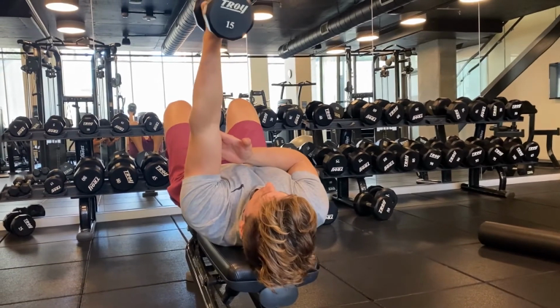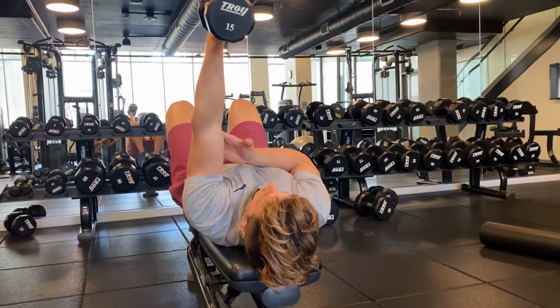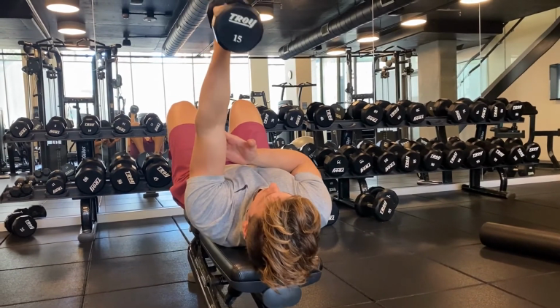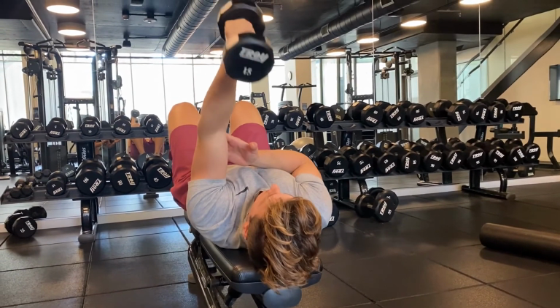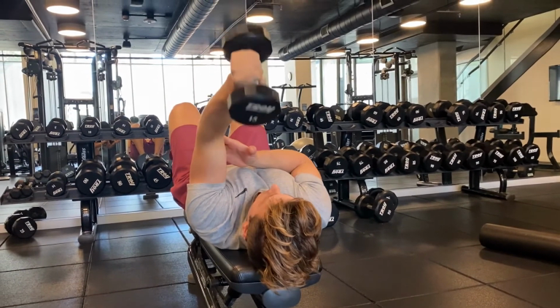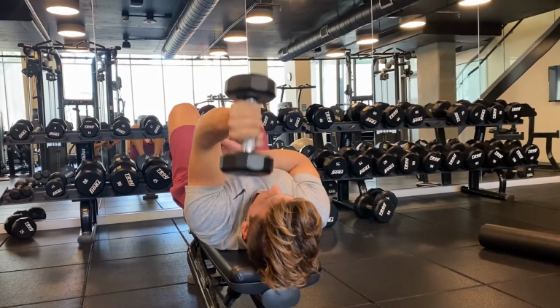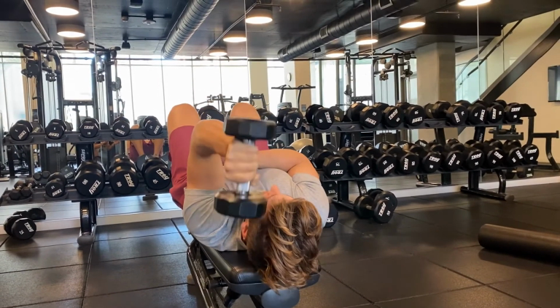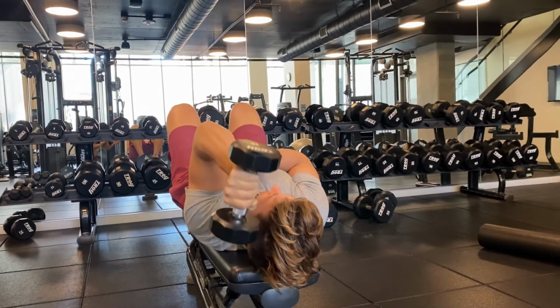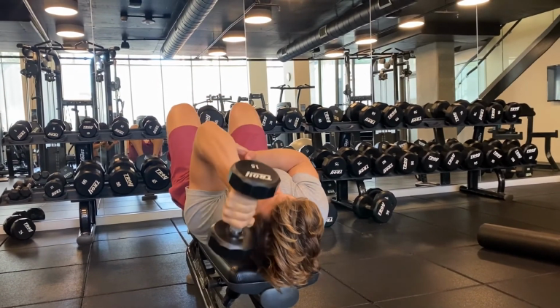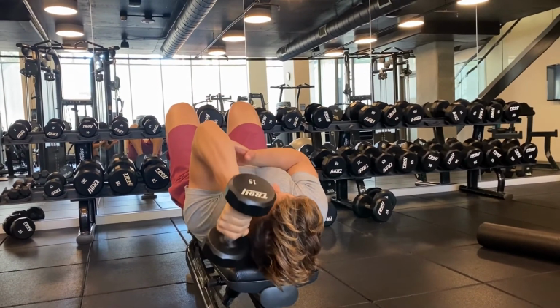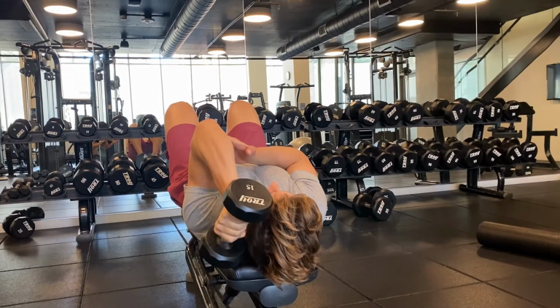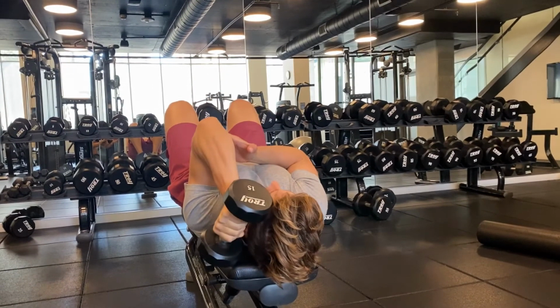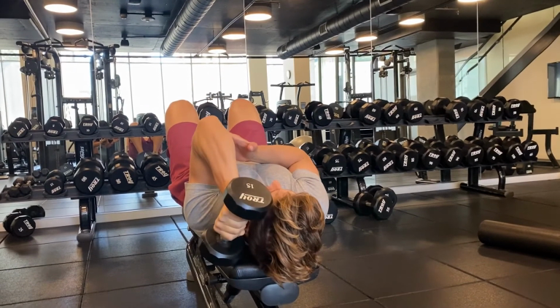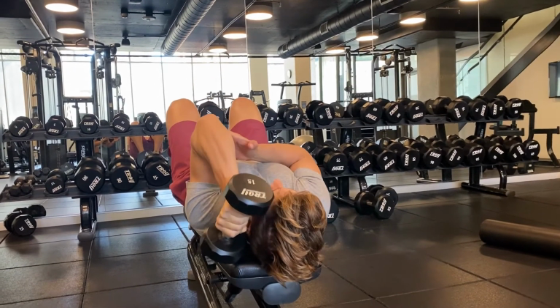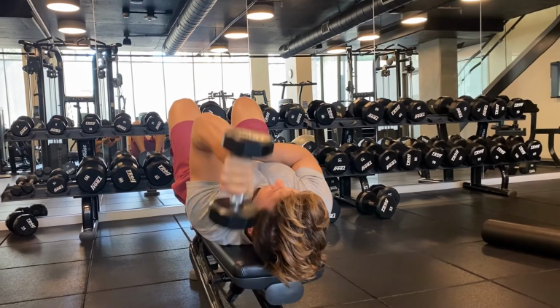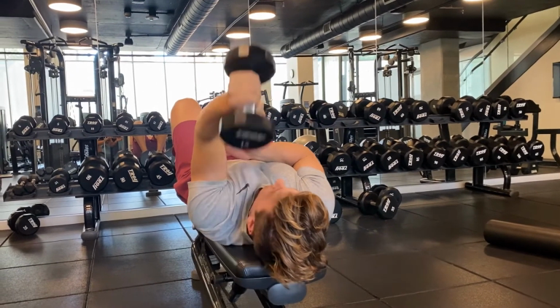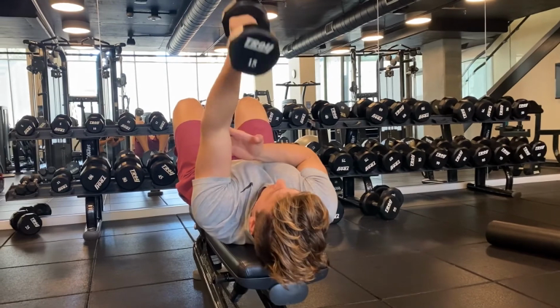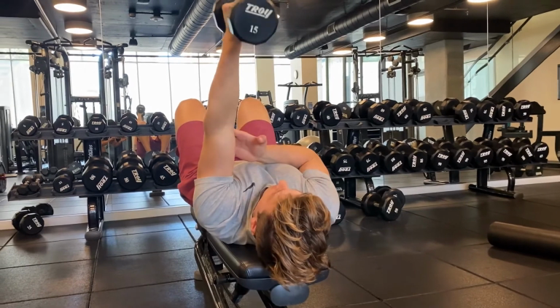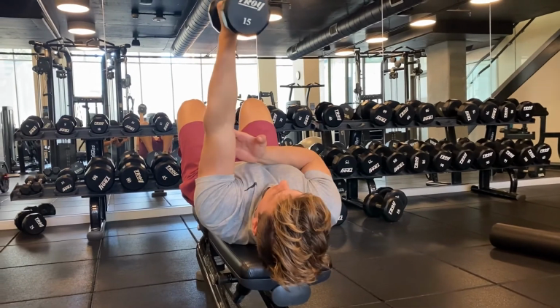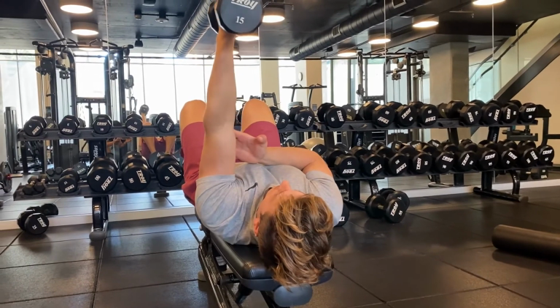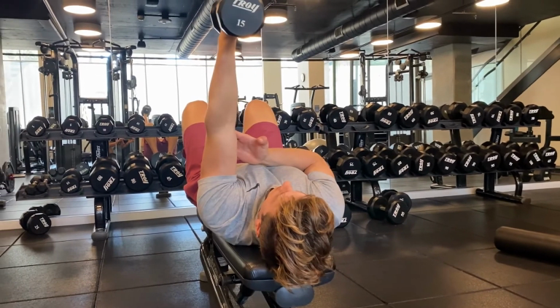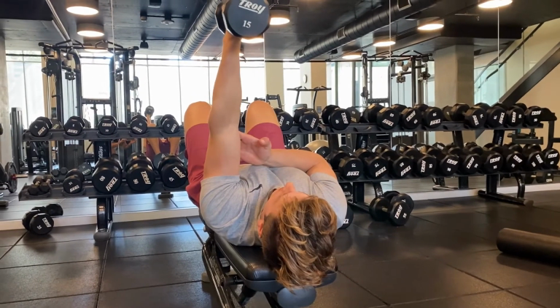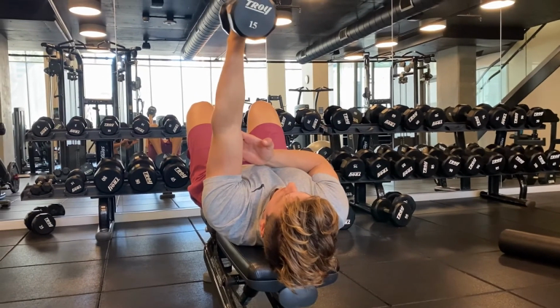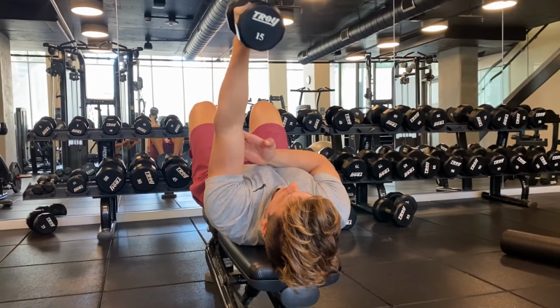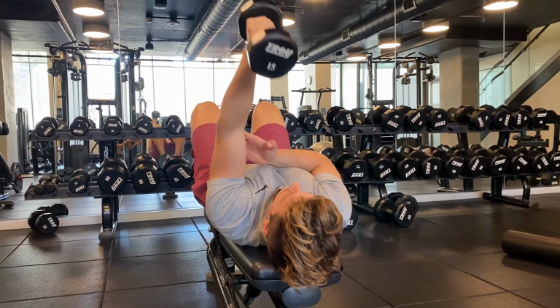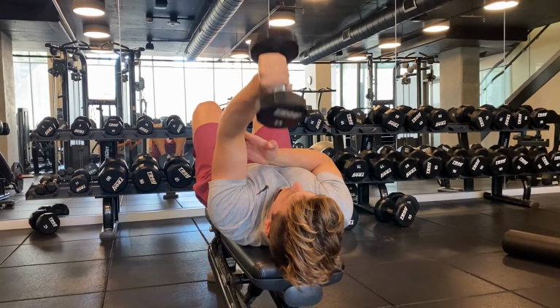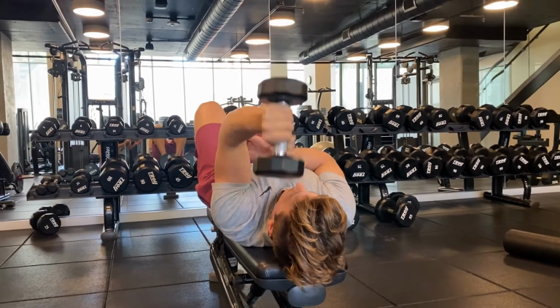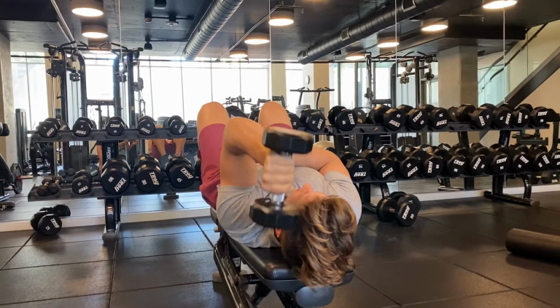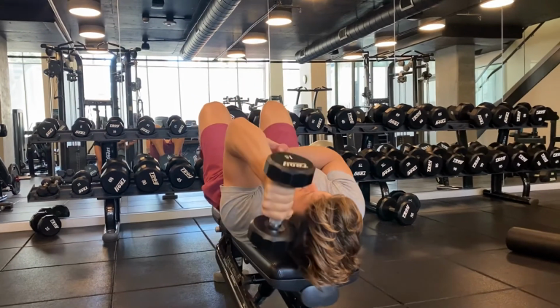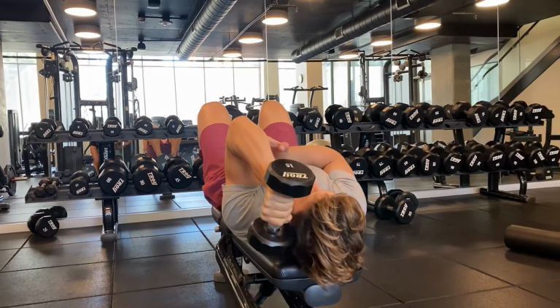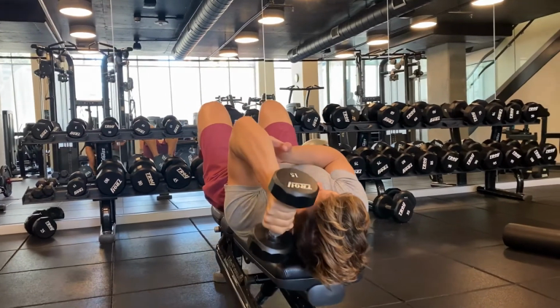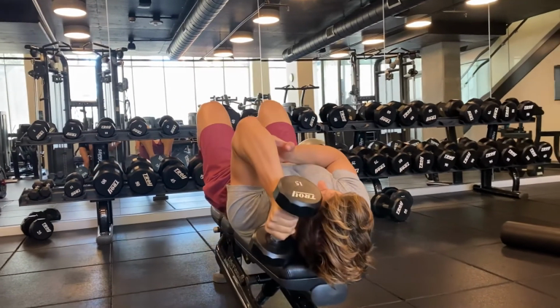The elbow shouldn't flare outwards. If it does flare out a little bit, it's not the end of the world, but ideally you want to keep that elbow in line with the shoulder.